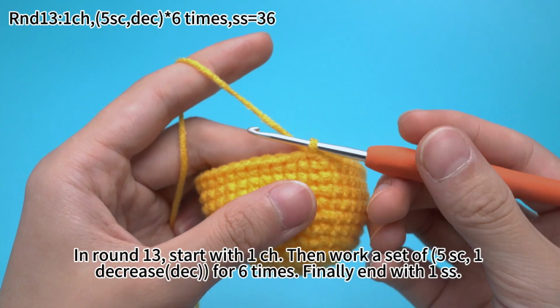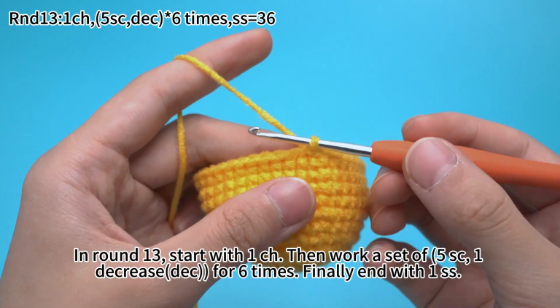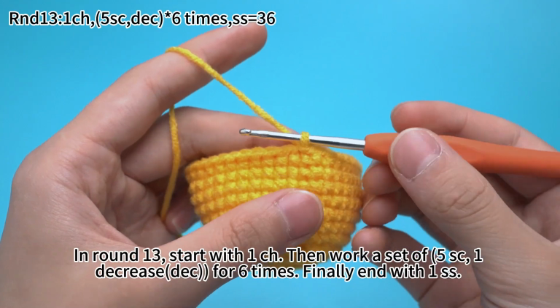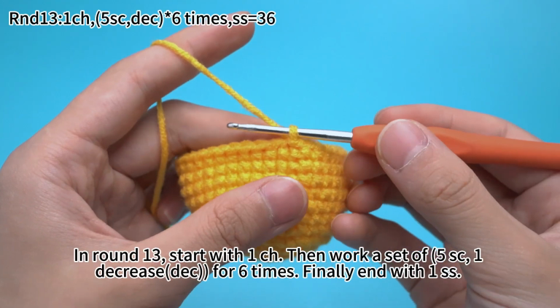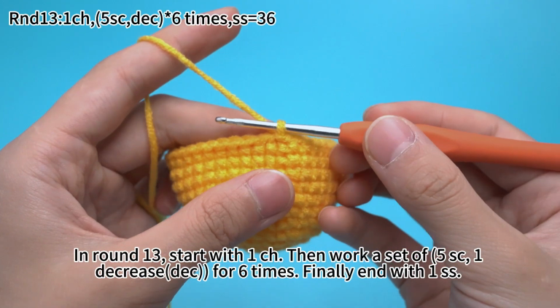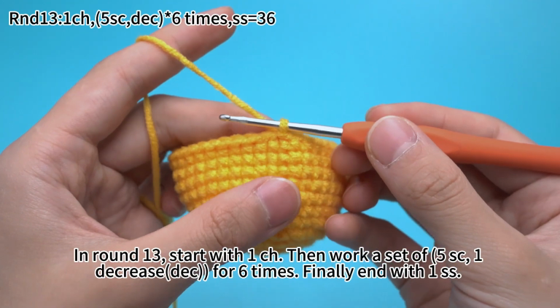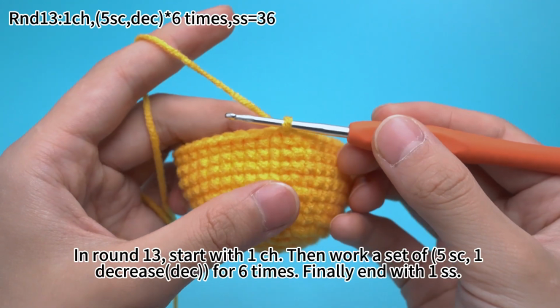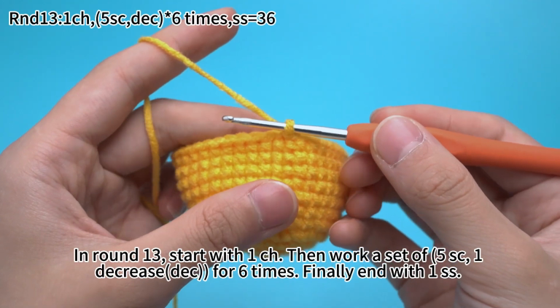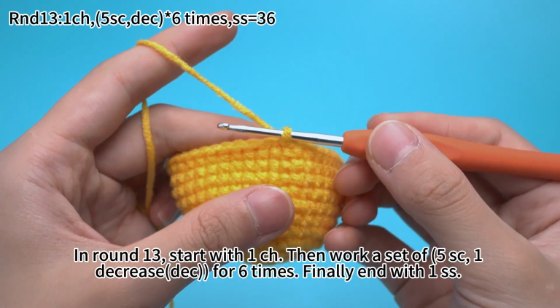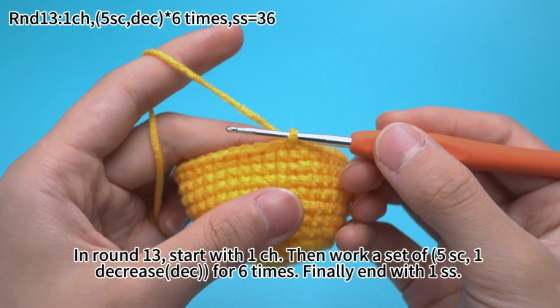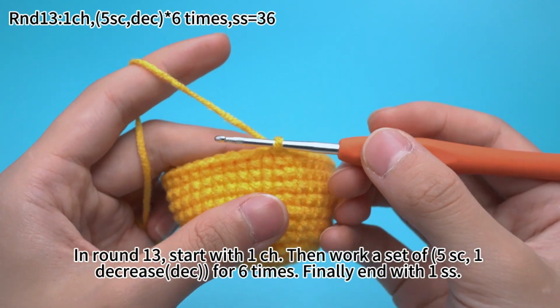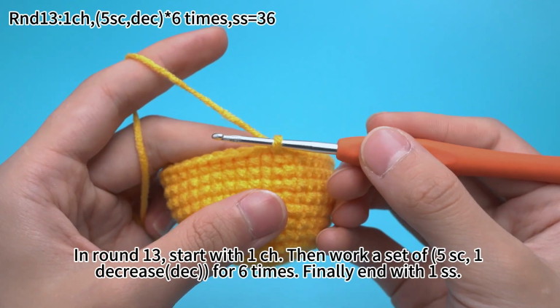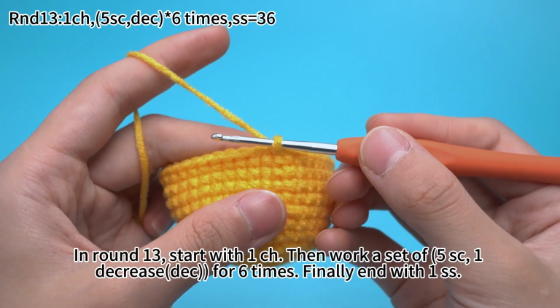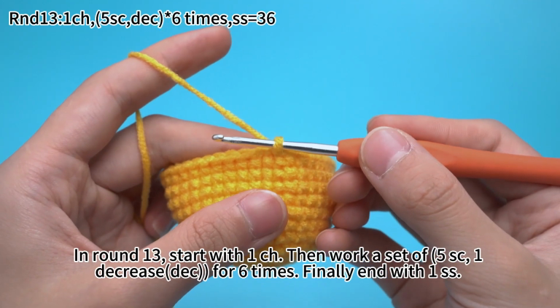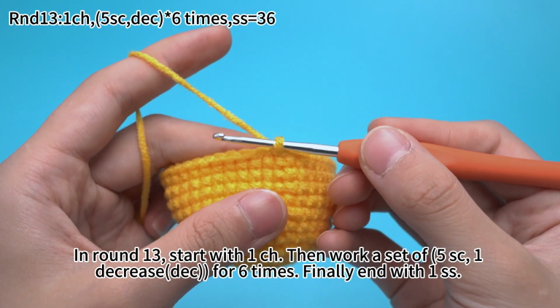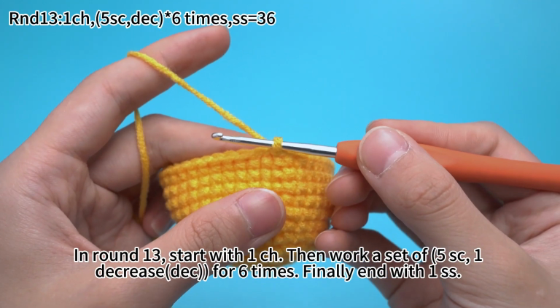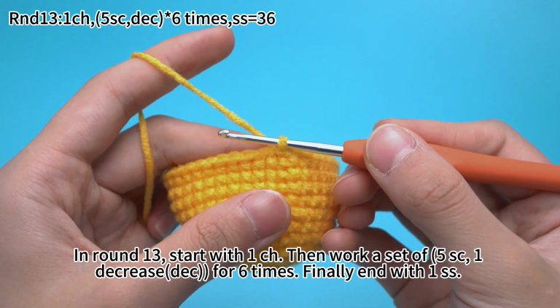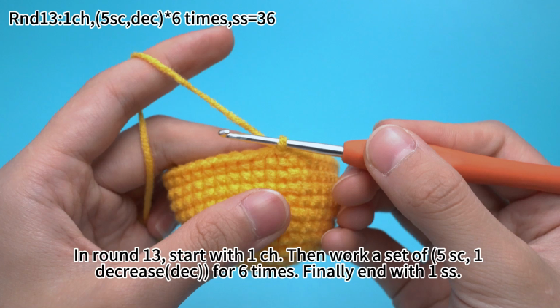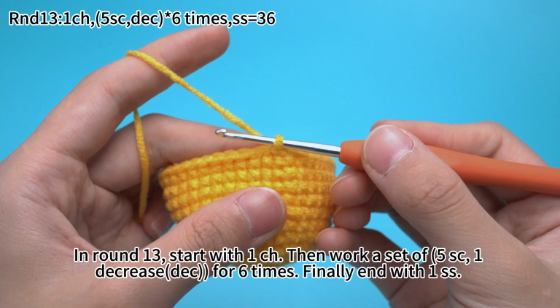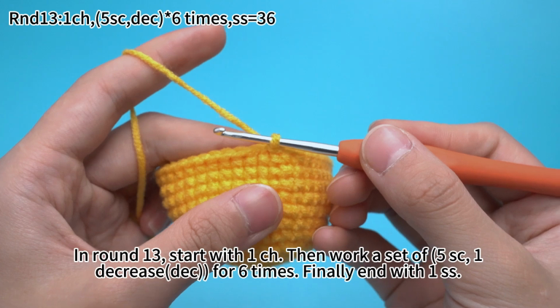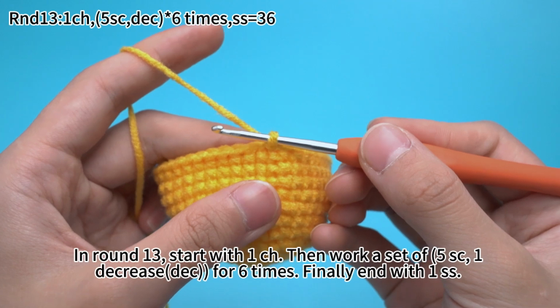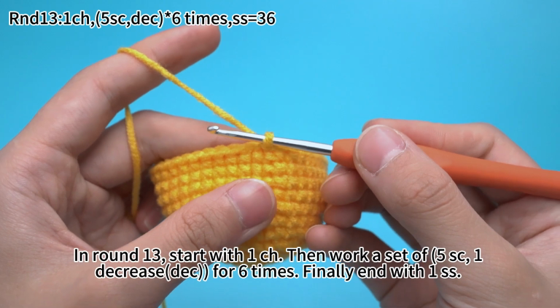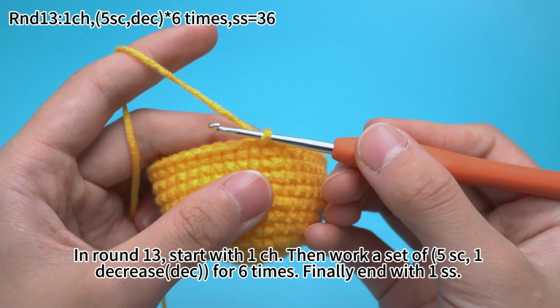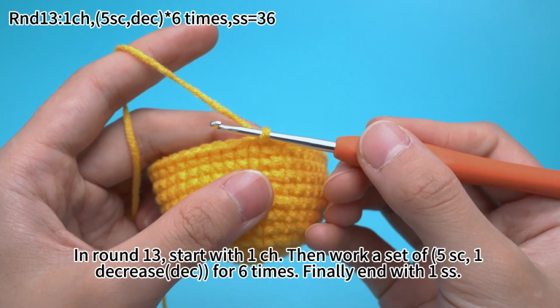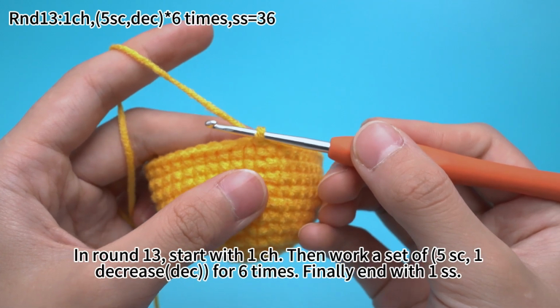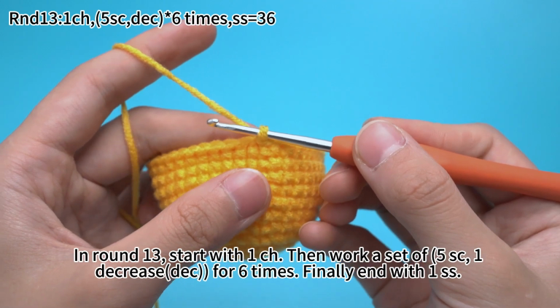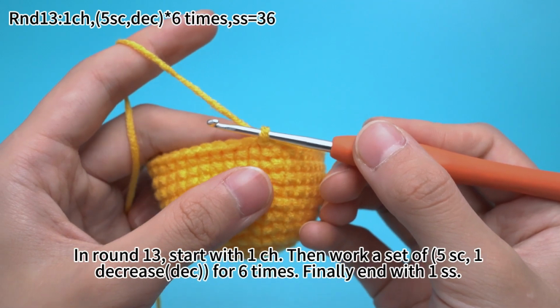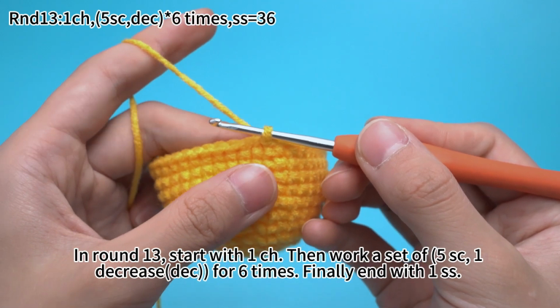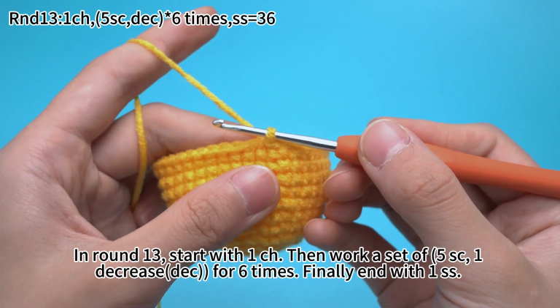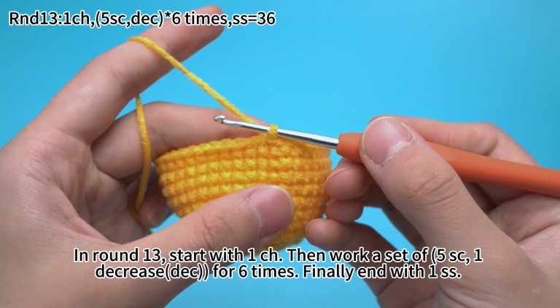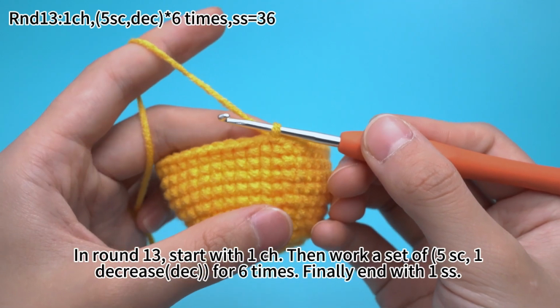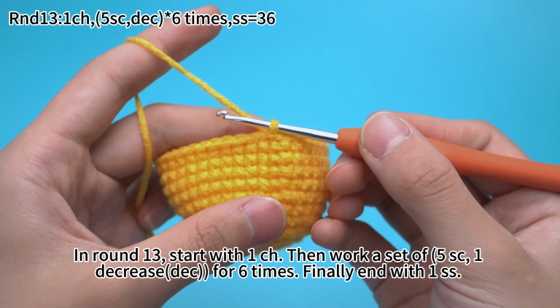In round 13, start with 1 chain stitch, then work a second setup: 5 single crochets, 1 decrease for 6 times. Finally end with 1 slip stitch.